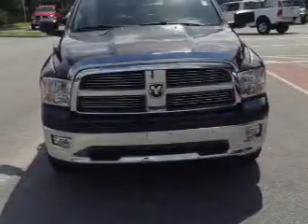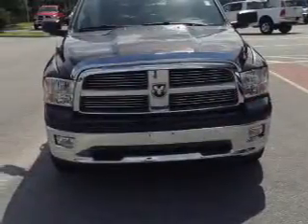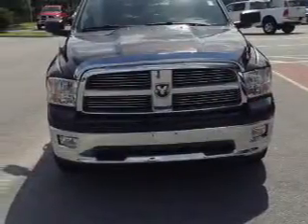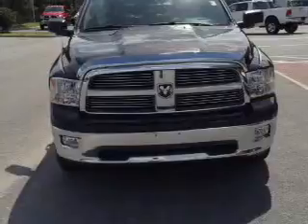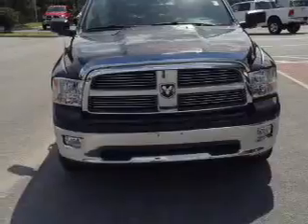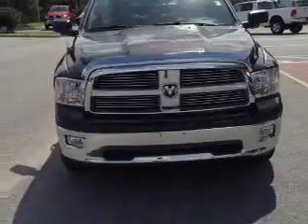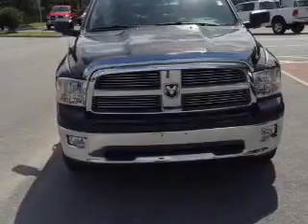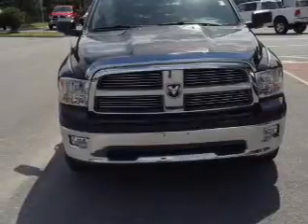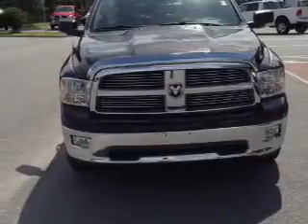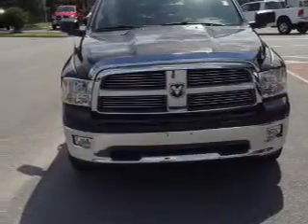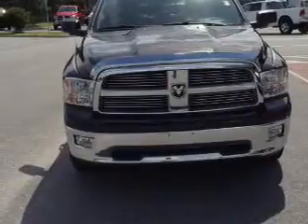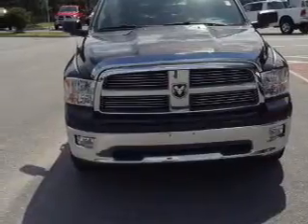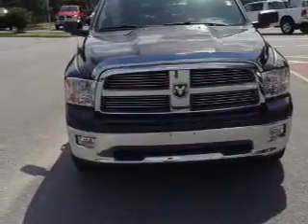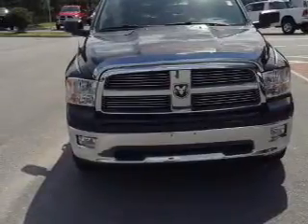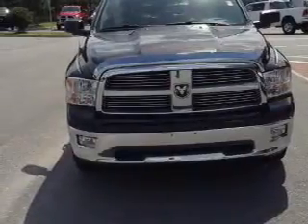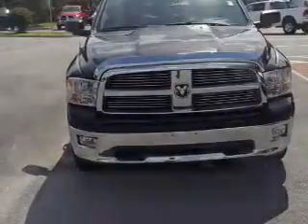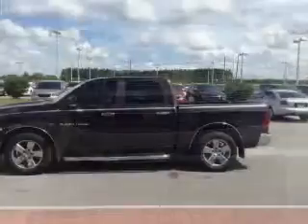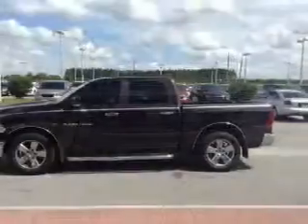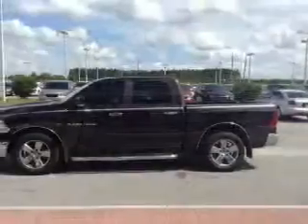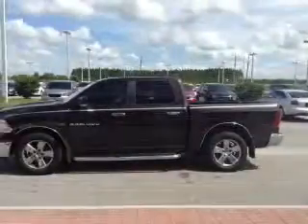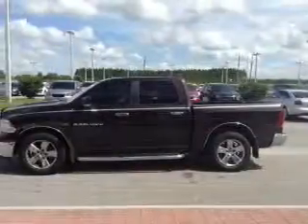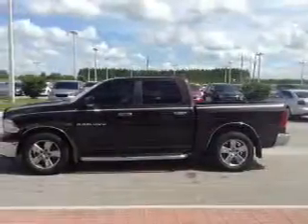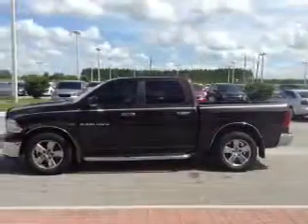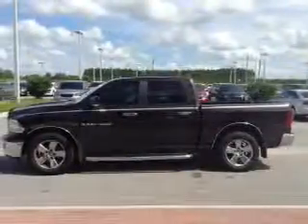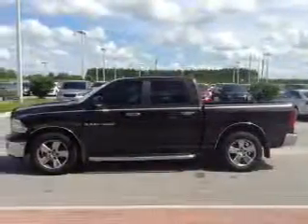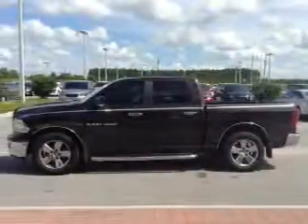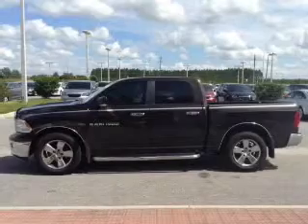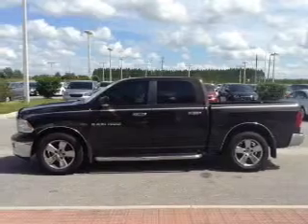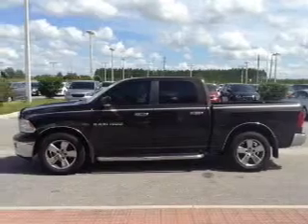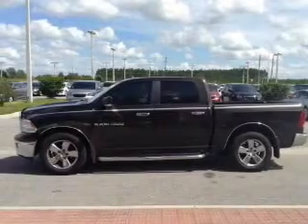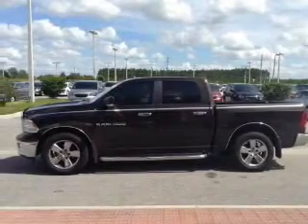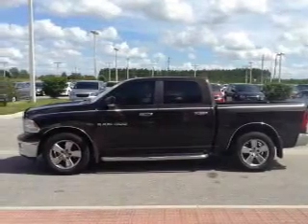Stand out from the crowd with premium wheels. Treat yourself to a premium sound system. Brake safely with the anti-lock braking system.